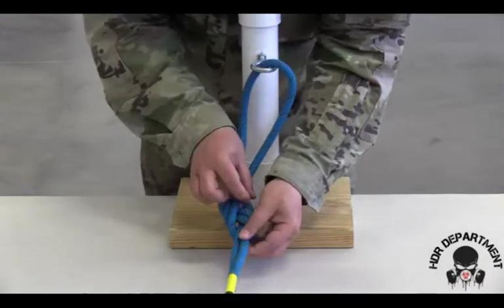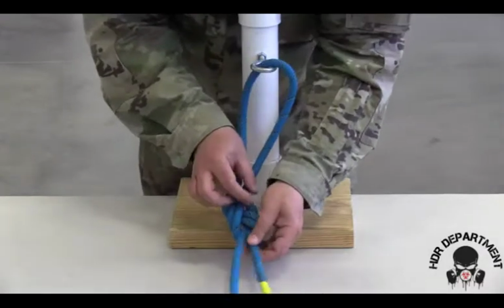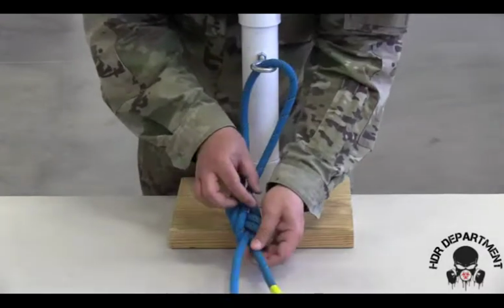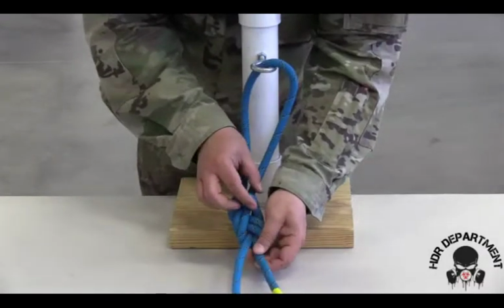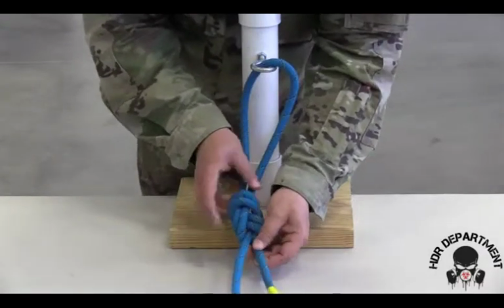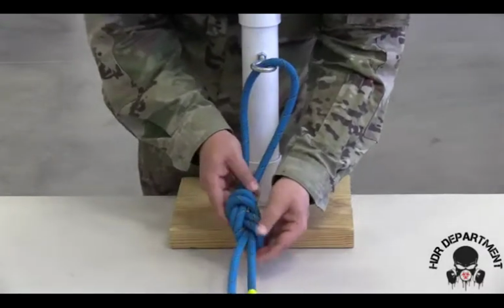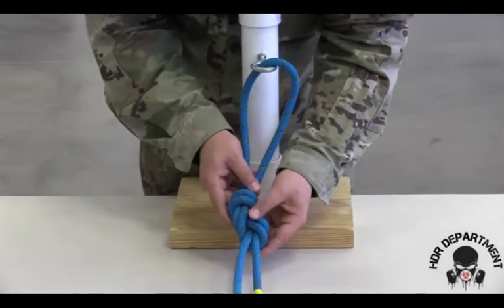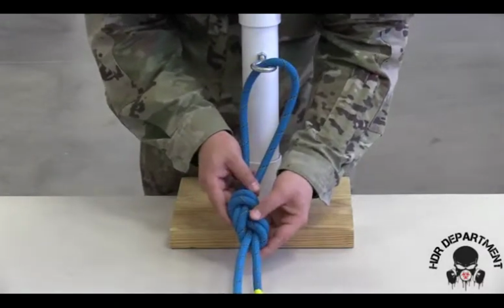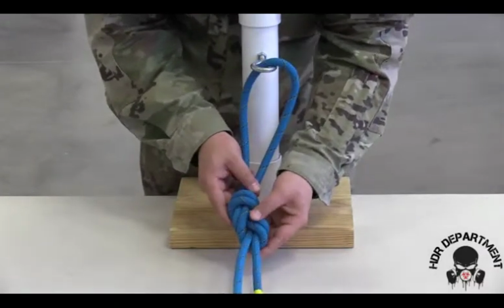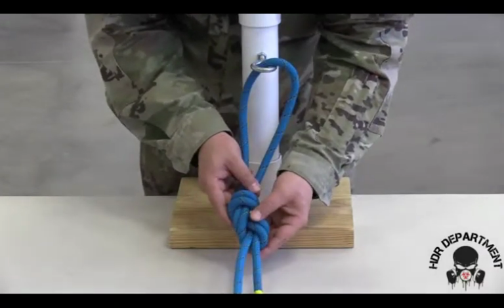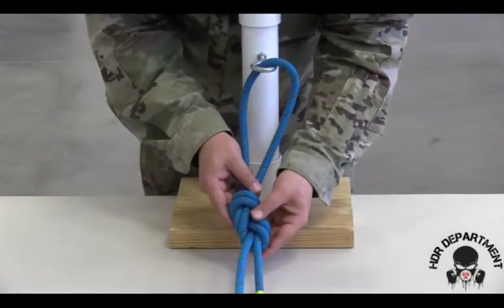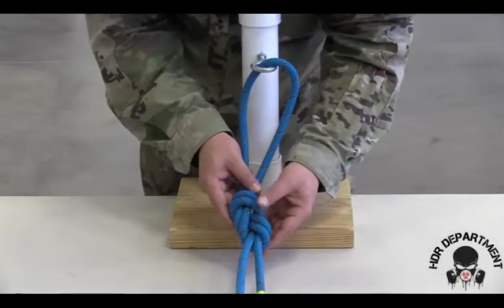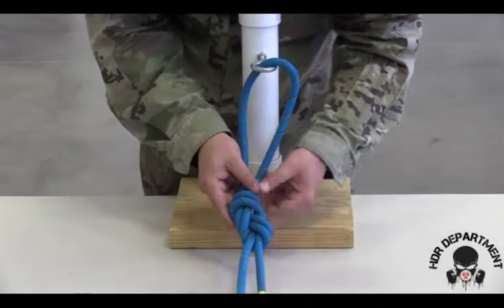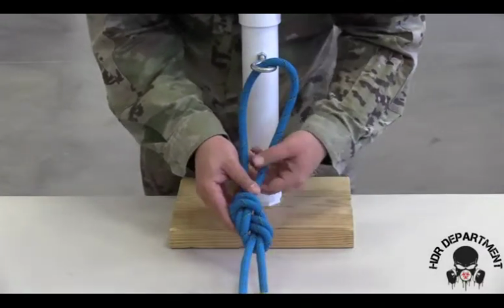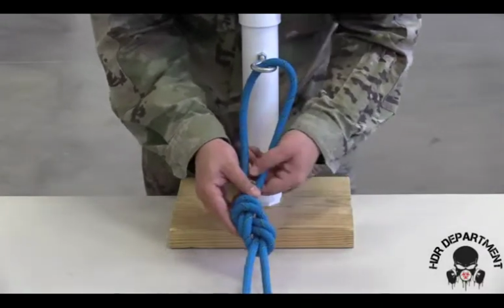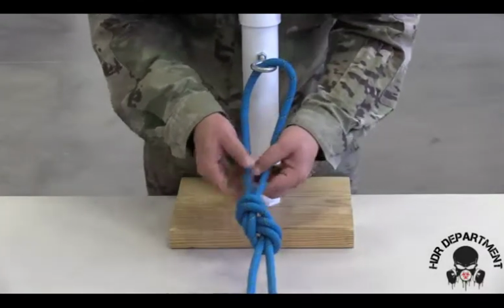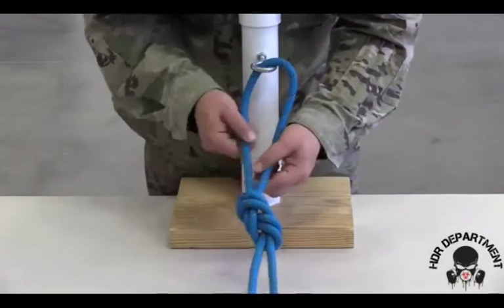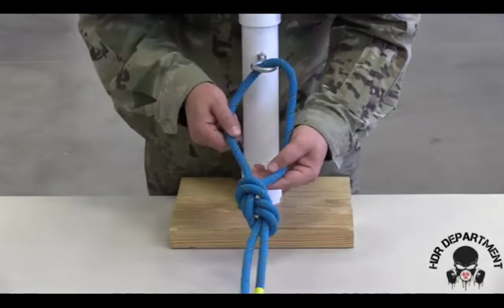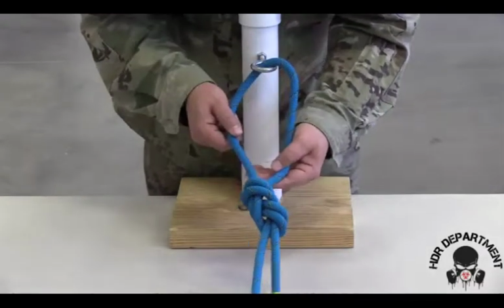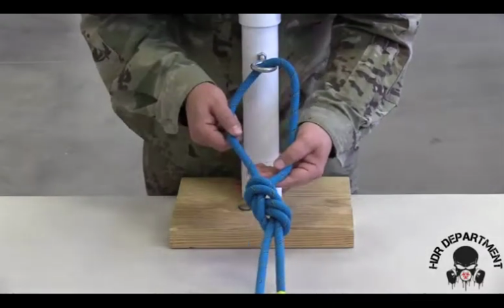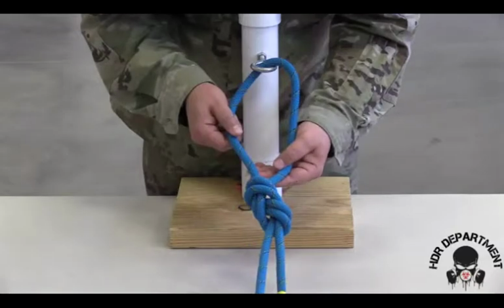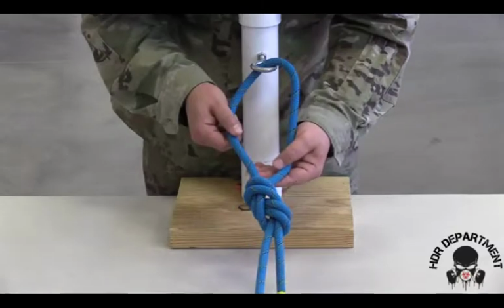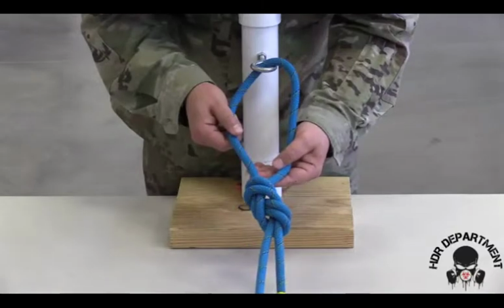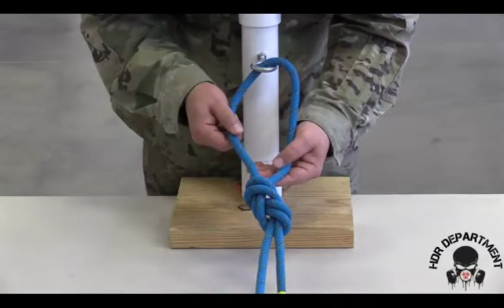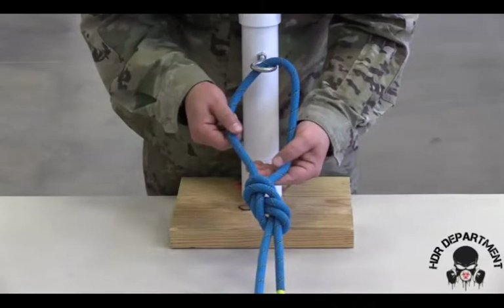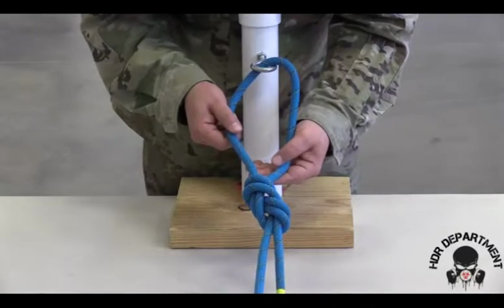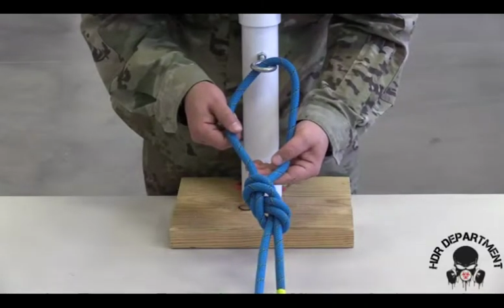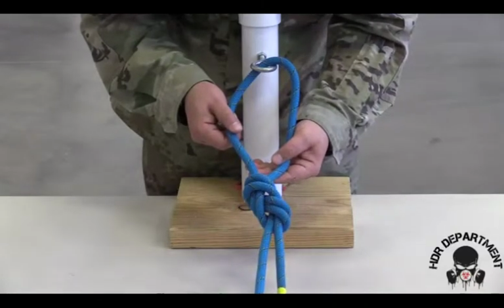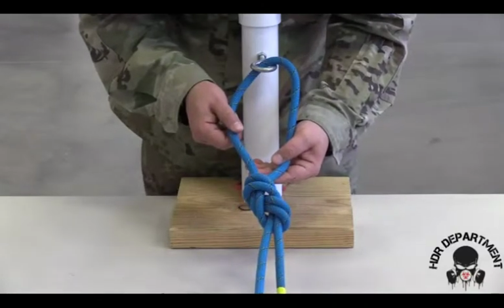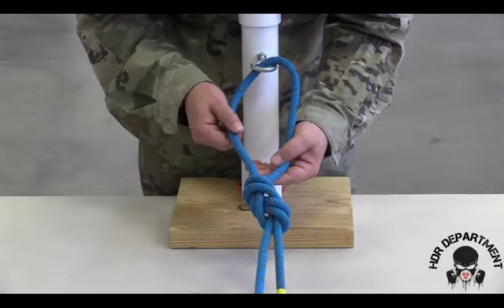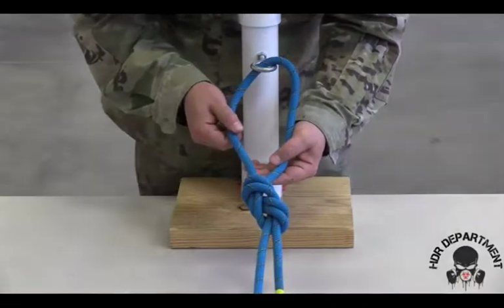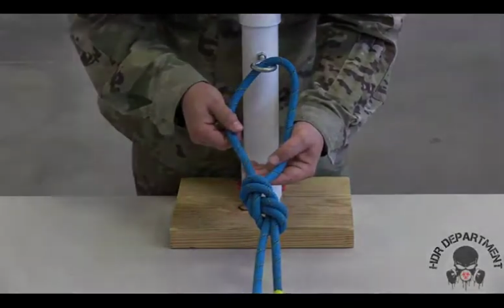My tail length must be between two and ten inches, and the bite size does not matter as long as it can go around my anchor point.